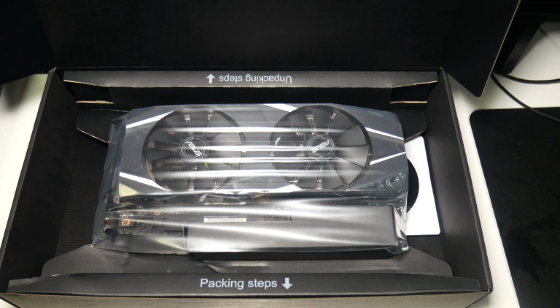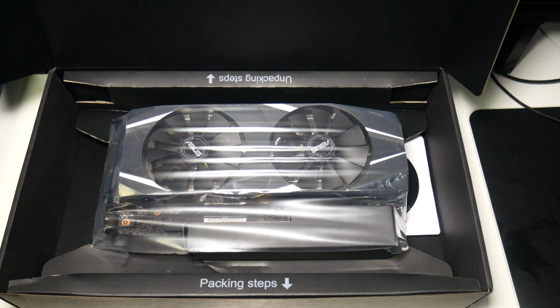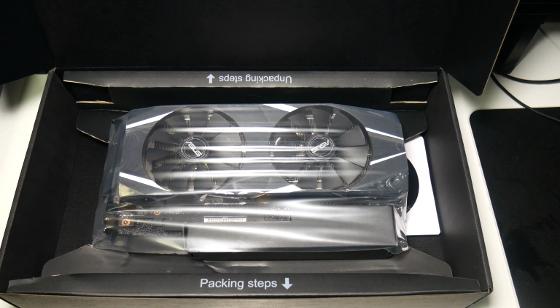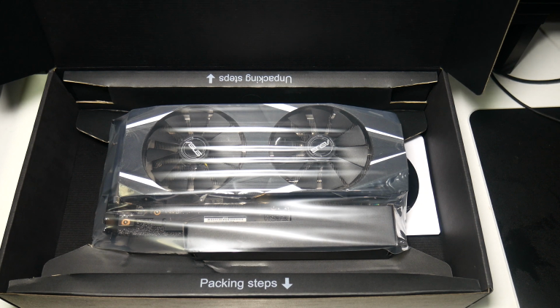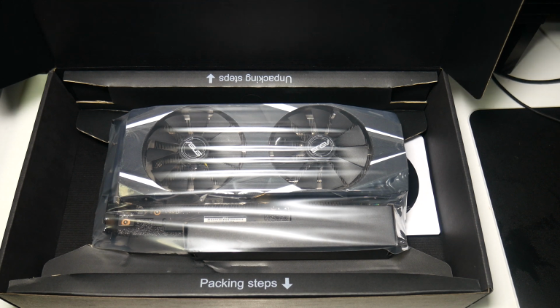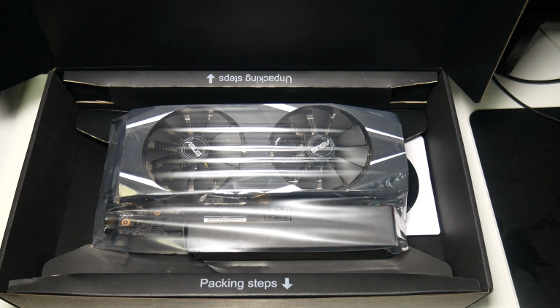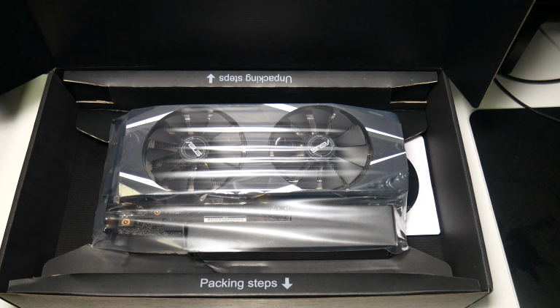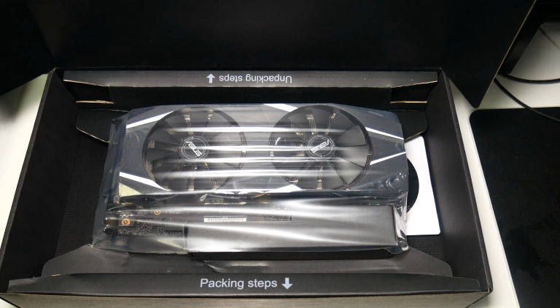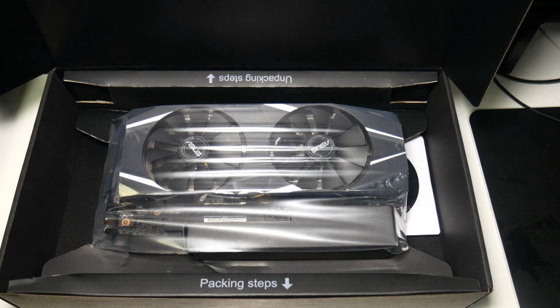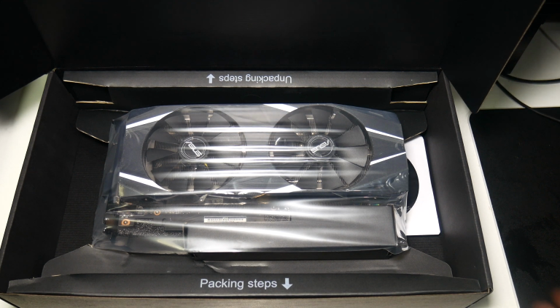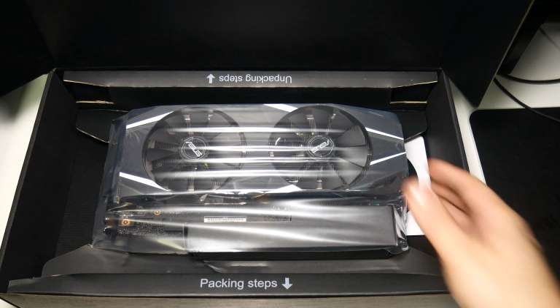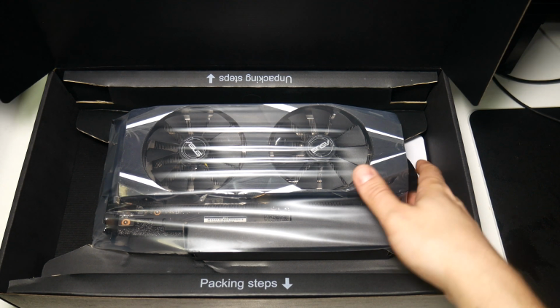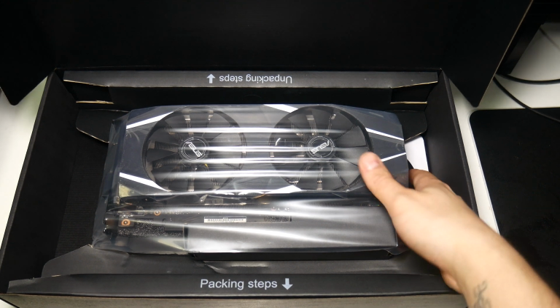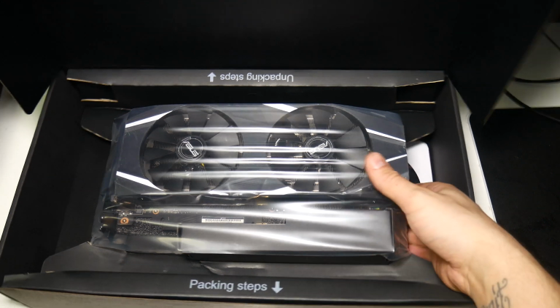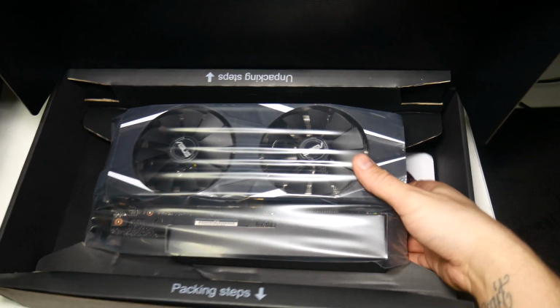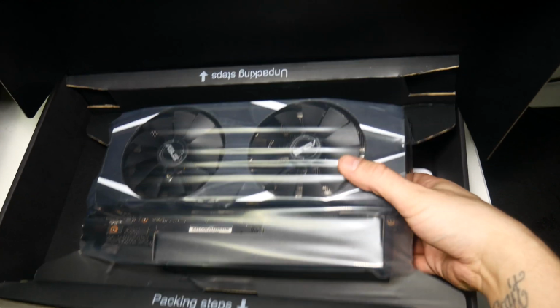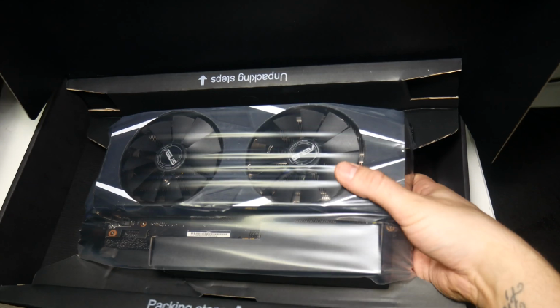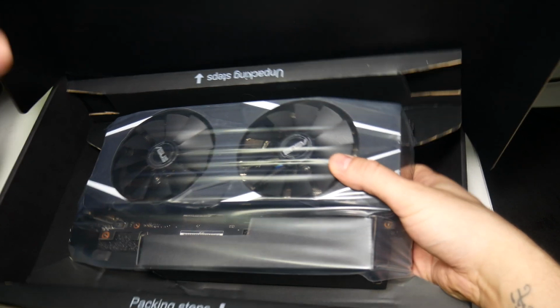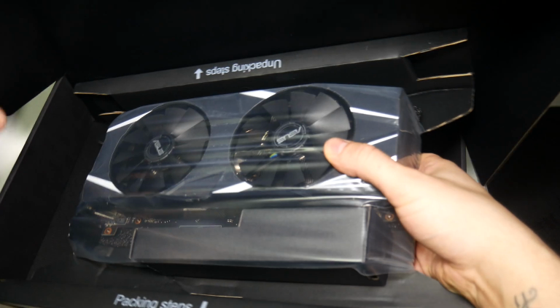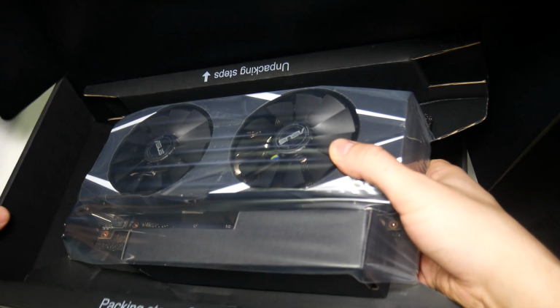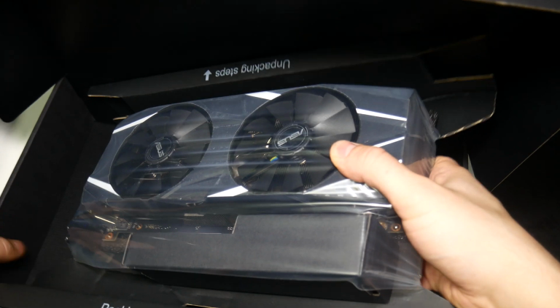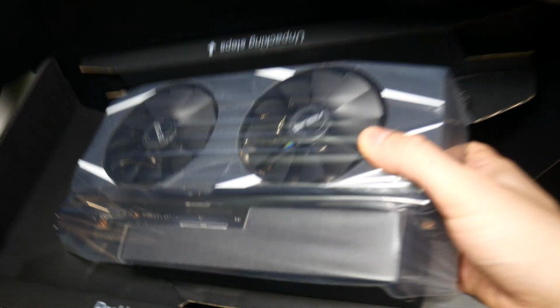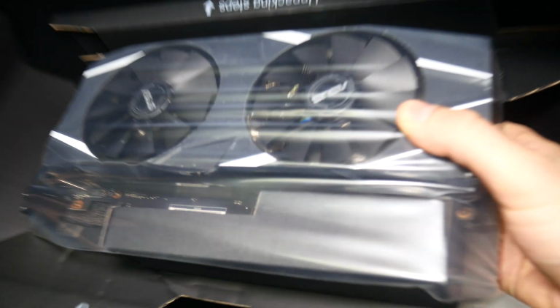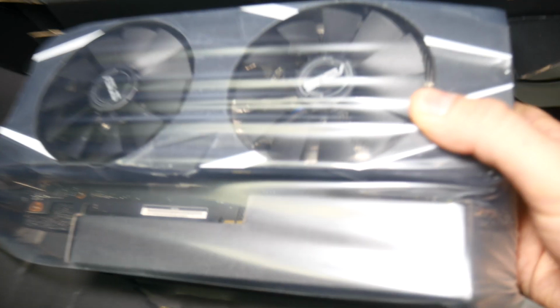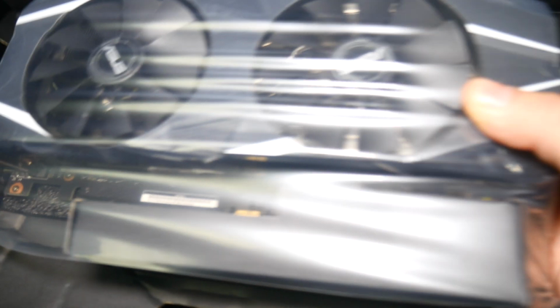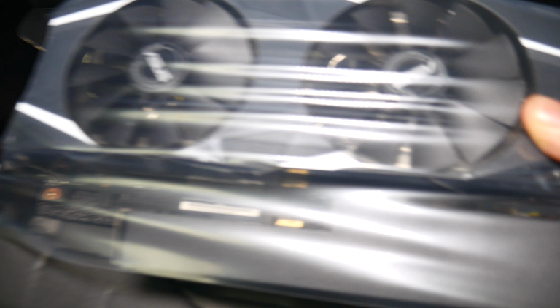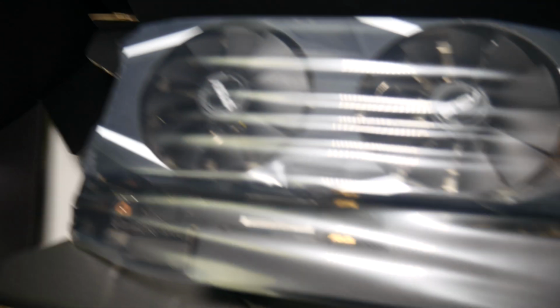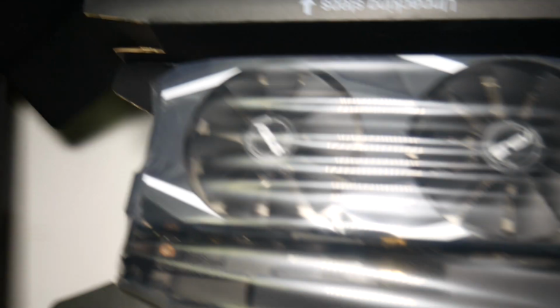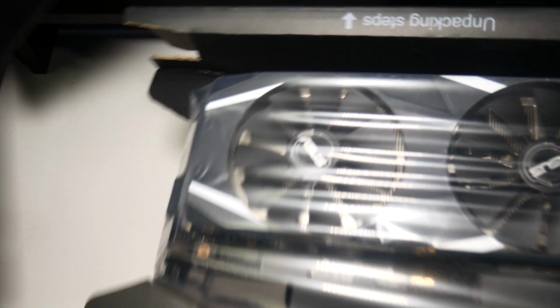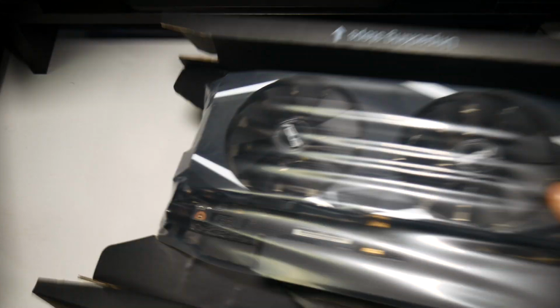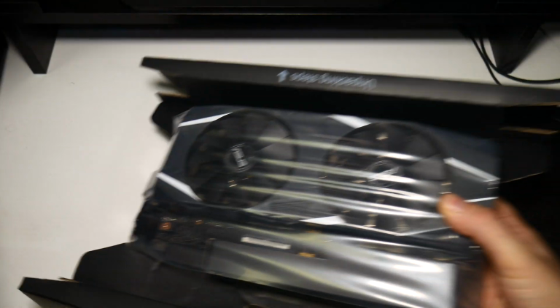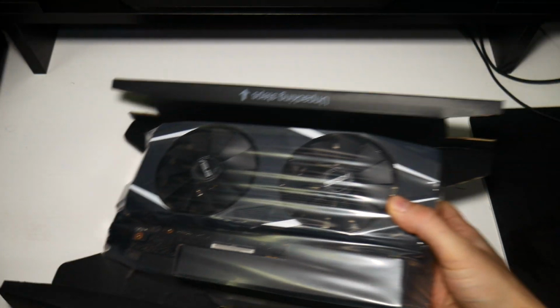The unboxing experience looks very good. Maybe this is what the Asus tax is going on — a fancy cardboard box.